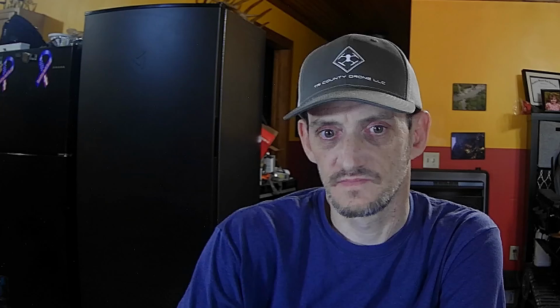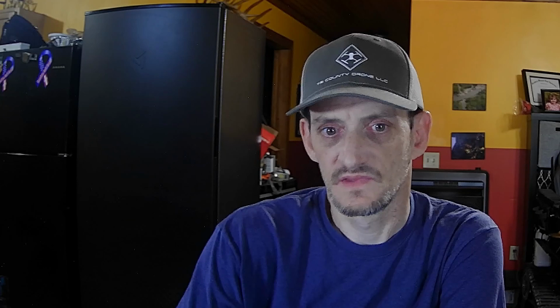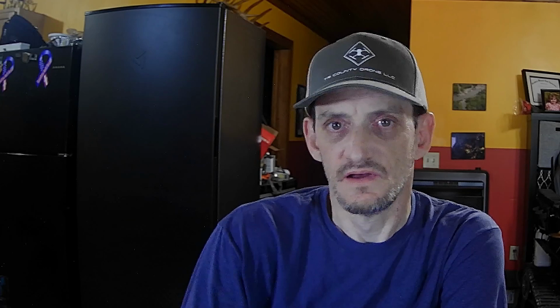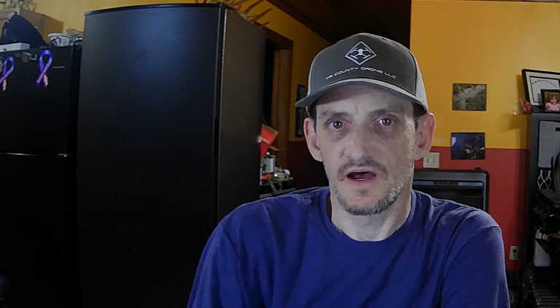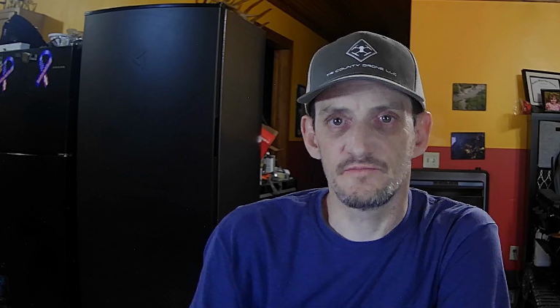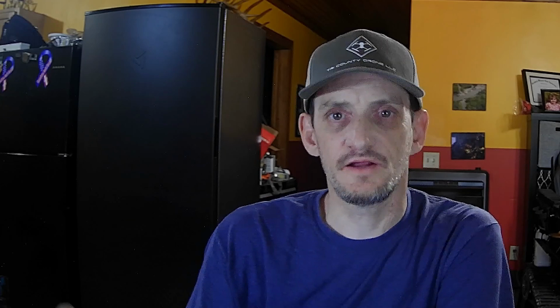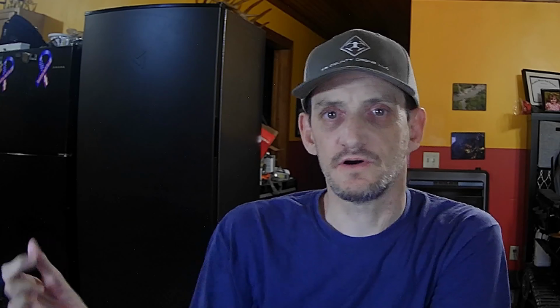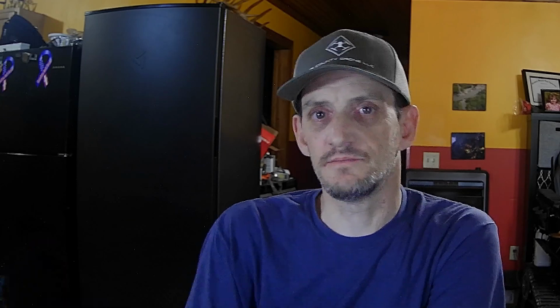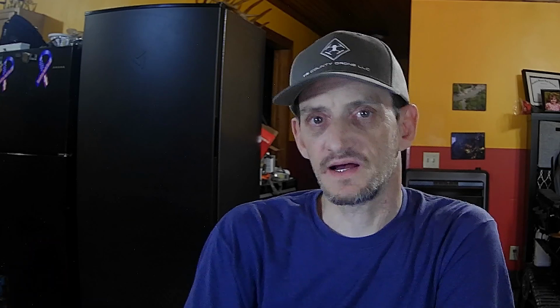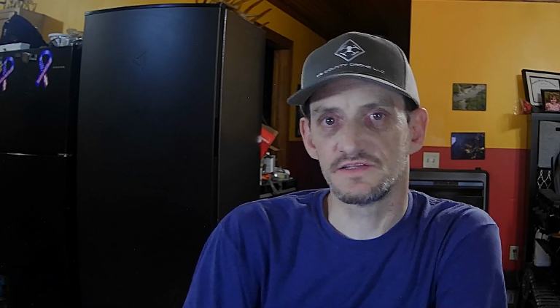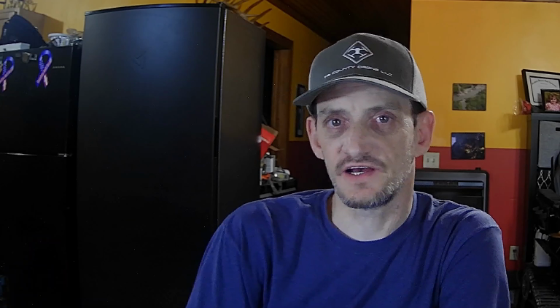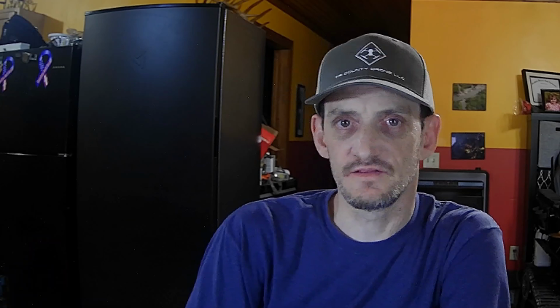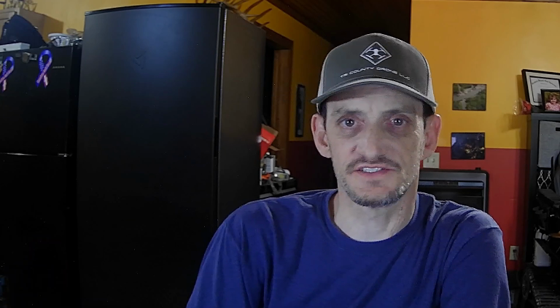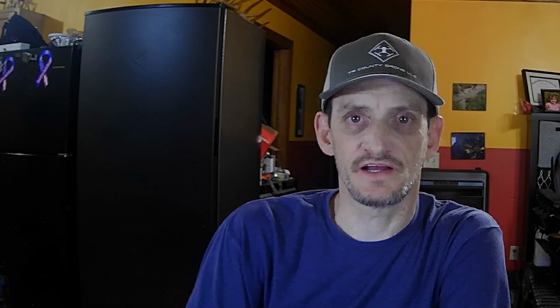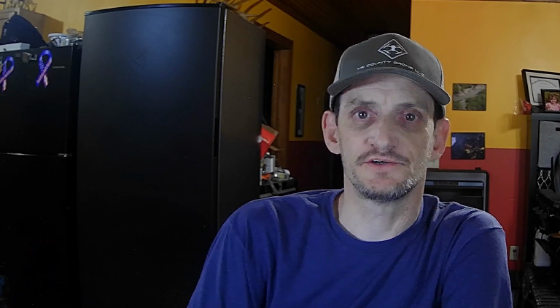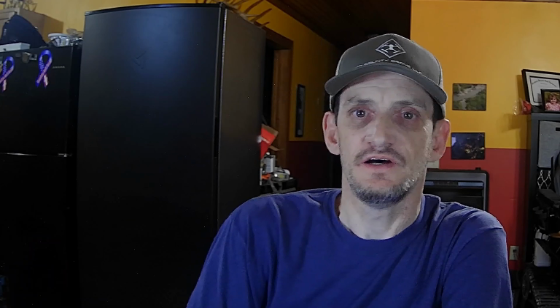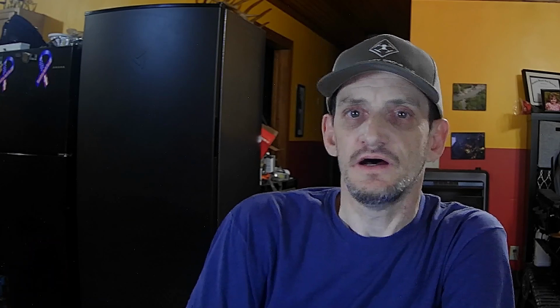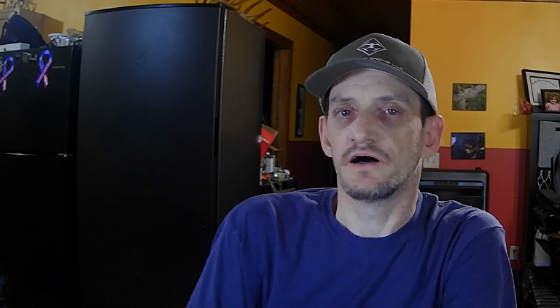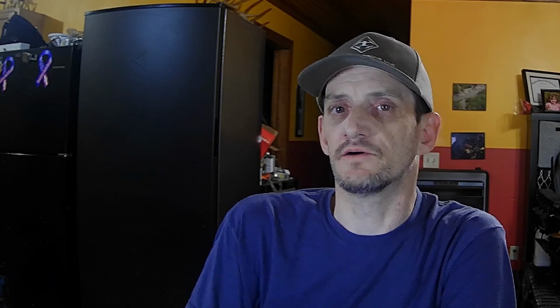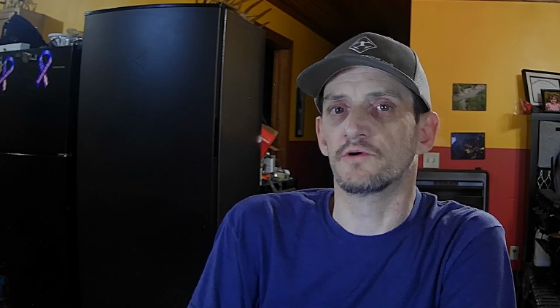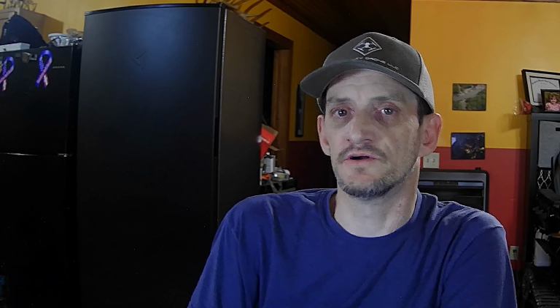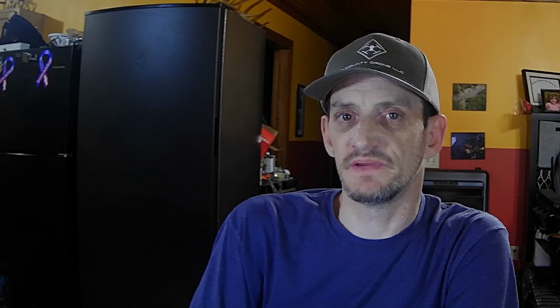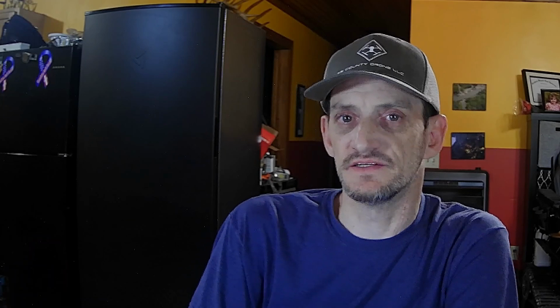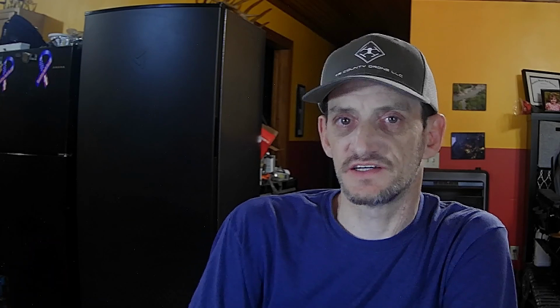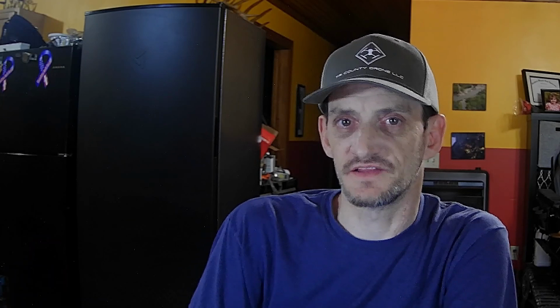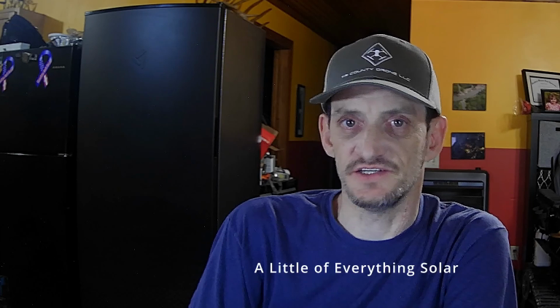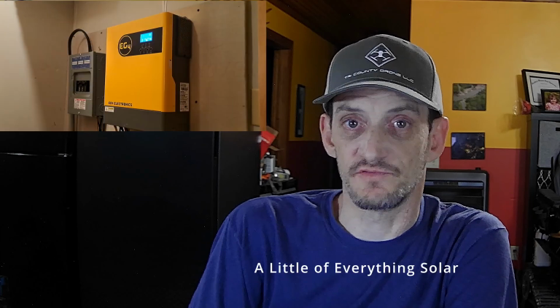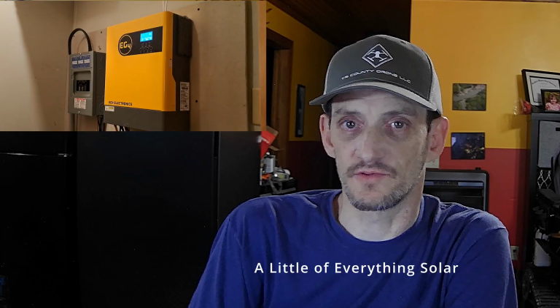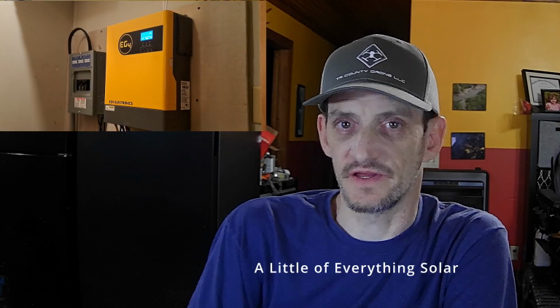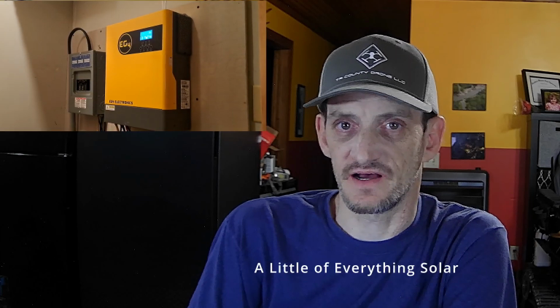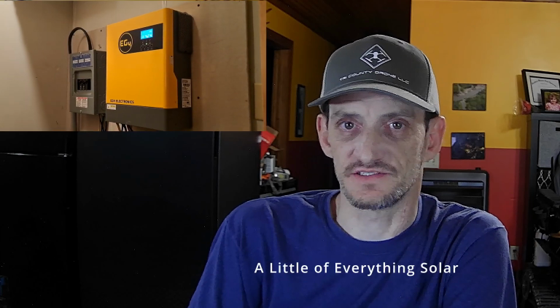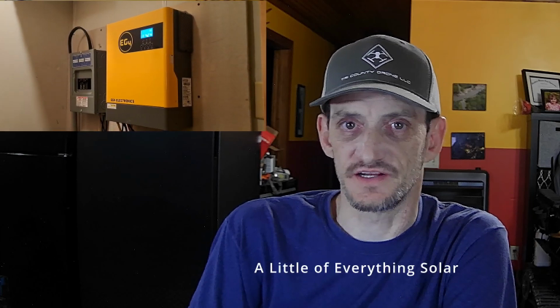Hey everybody, welcome back to the channel. This is Andrew. We're going to be discussing the EG4 3000 today.